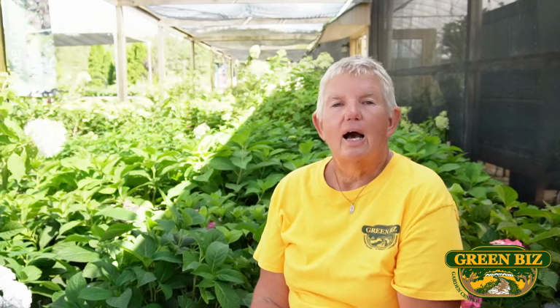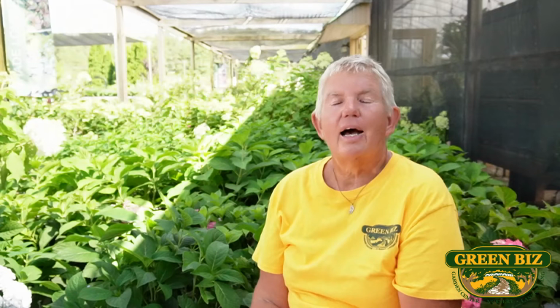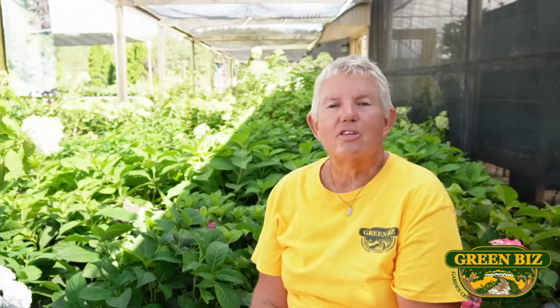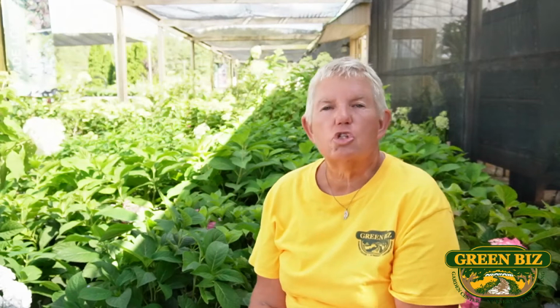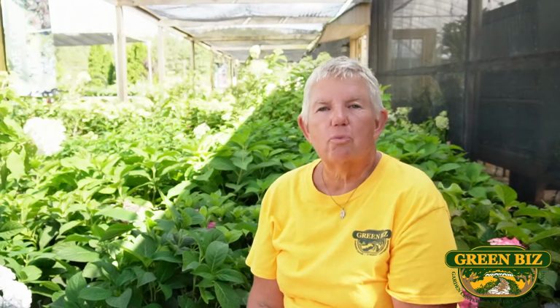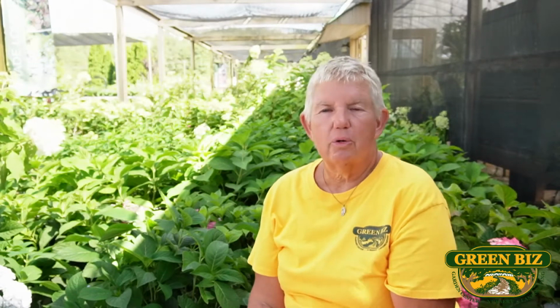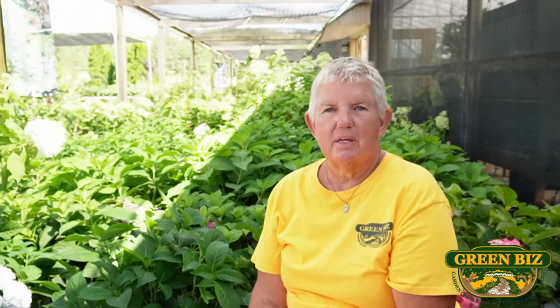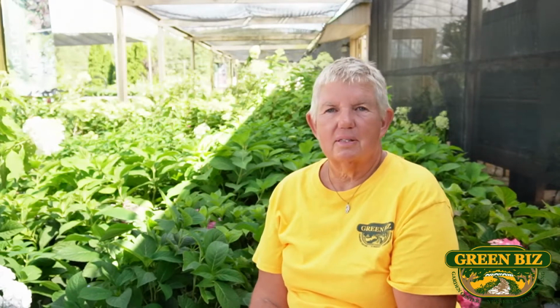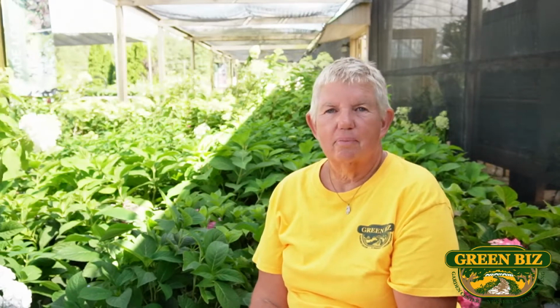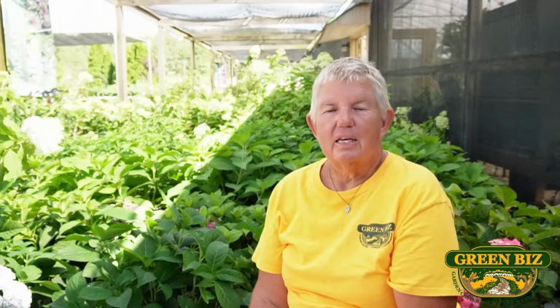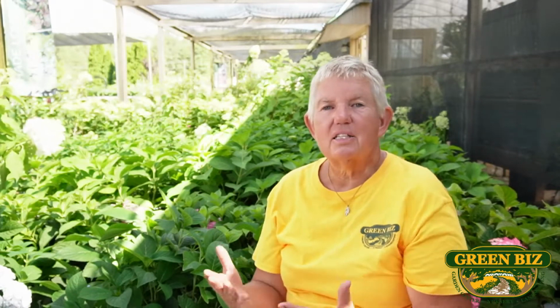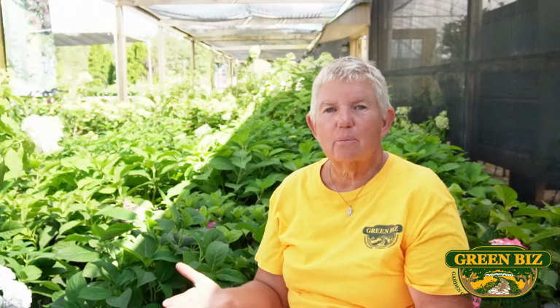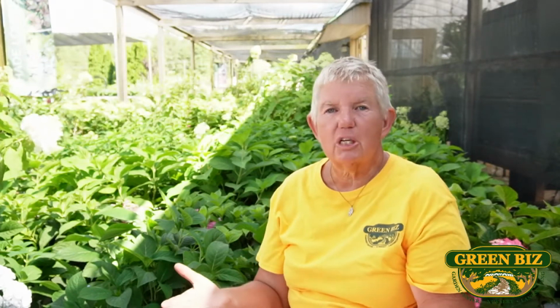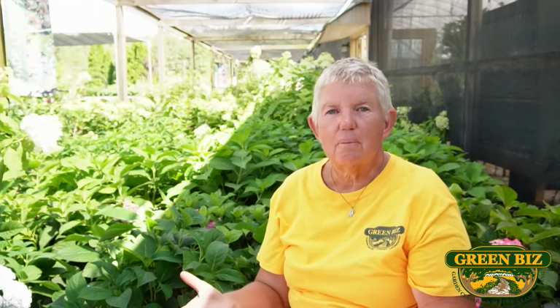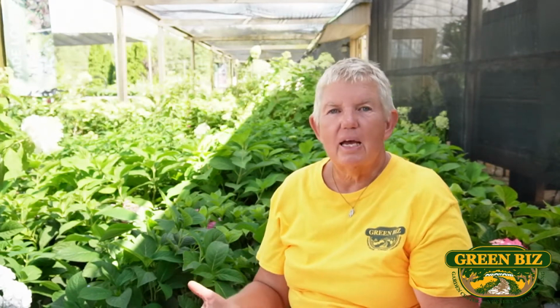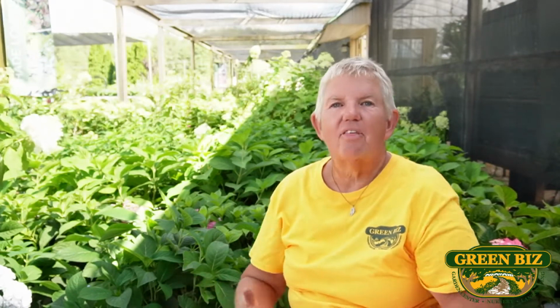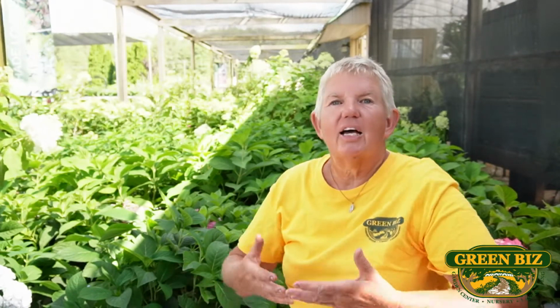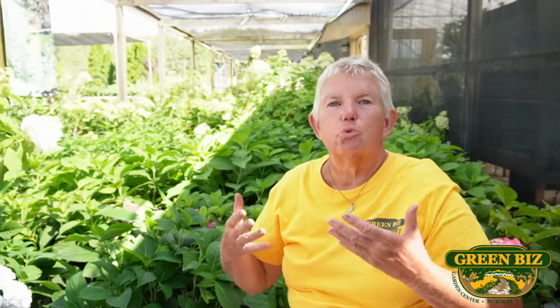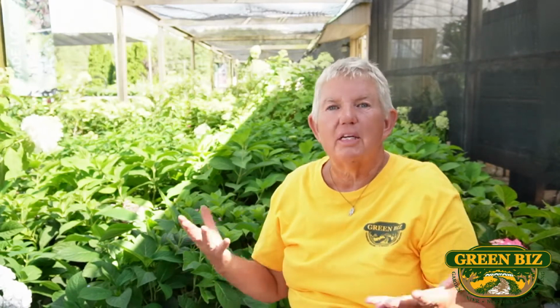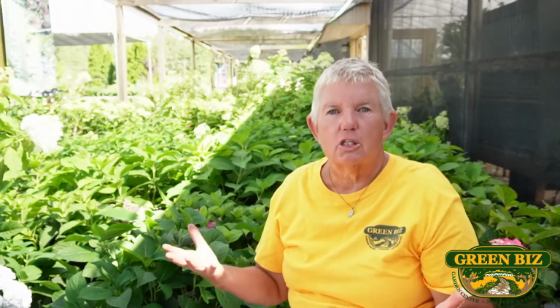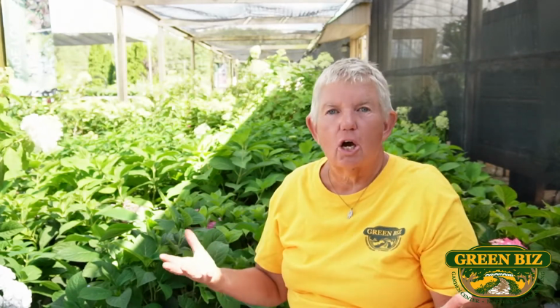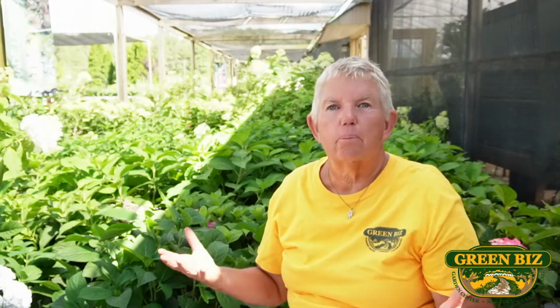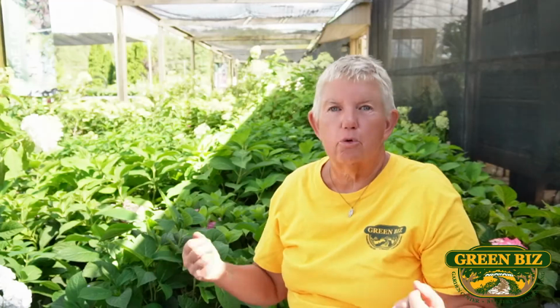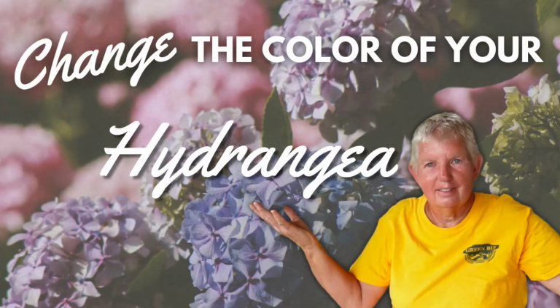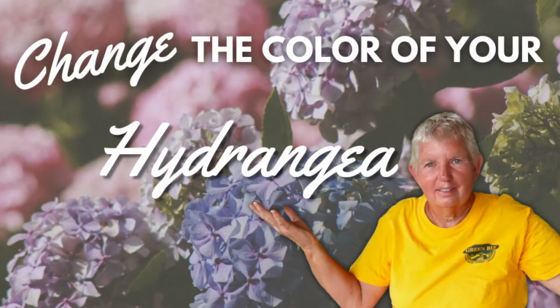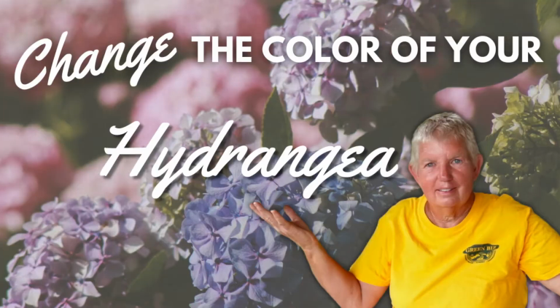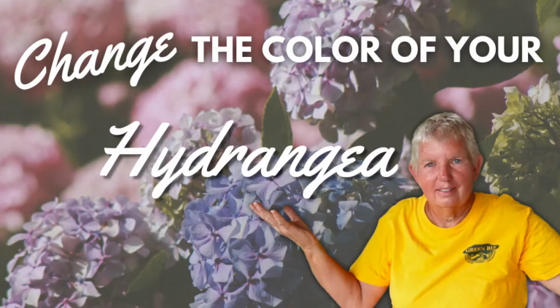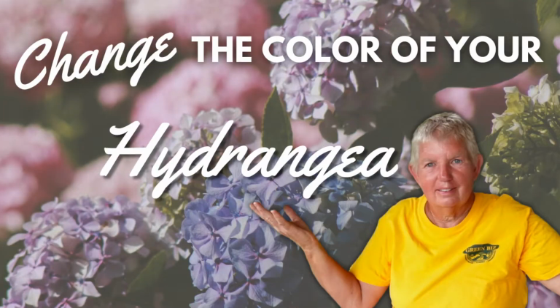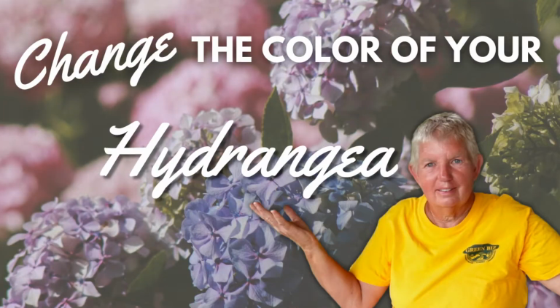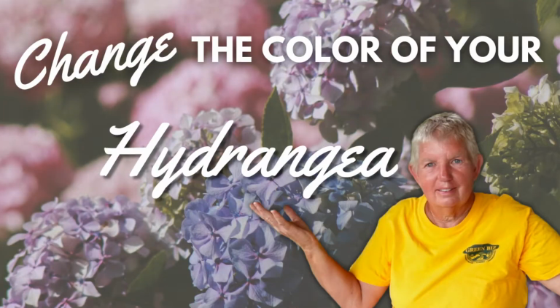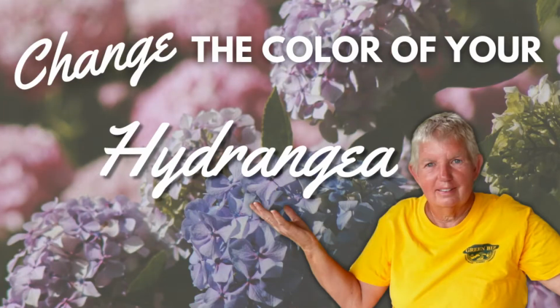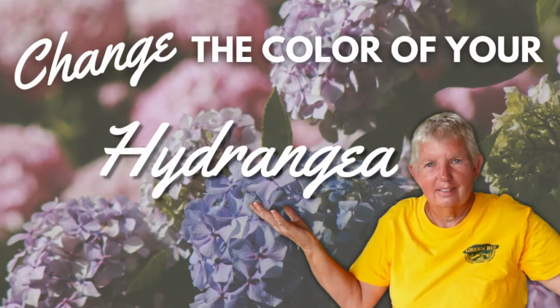Hi, this is Jane with Green Biz. It is summertime and the hydrangeas are blooming. We're going to talk about hydrangeas today.